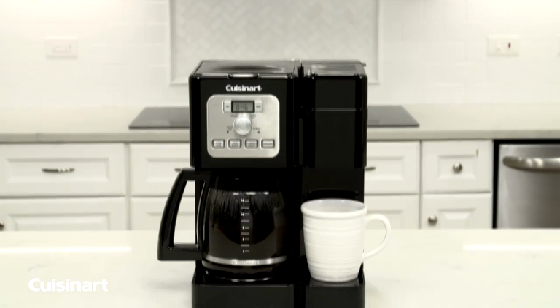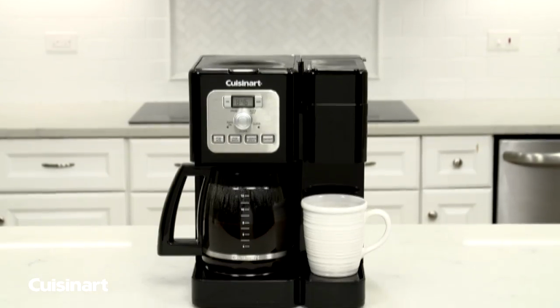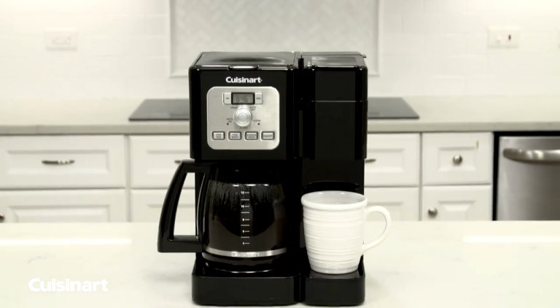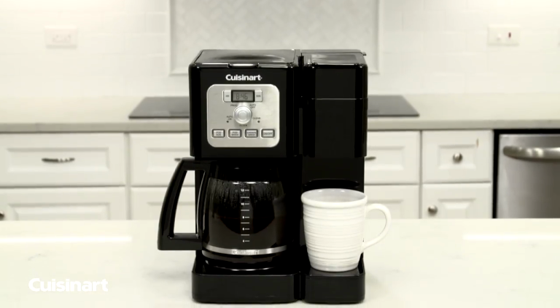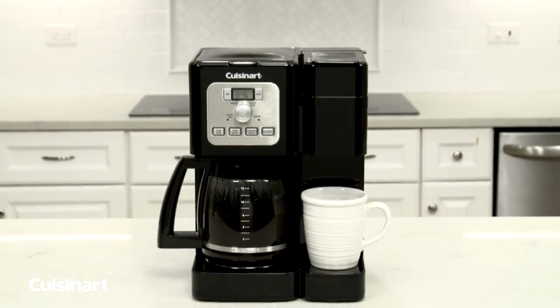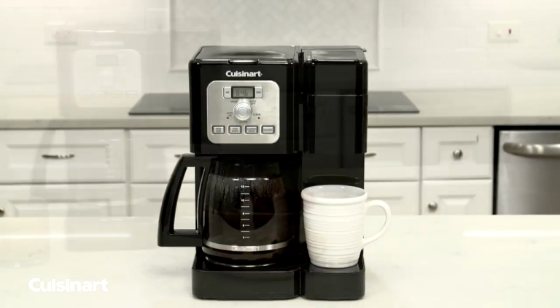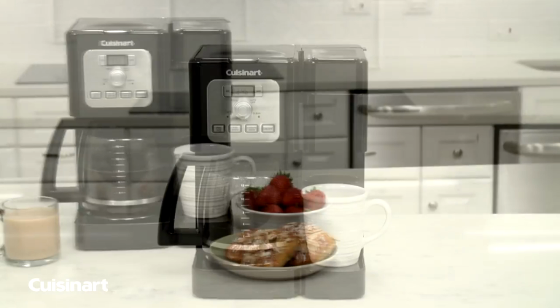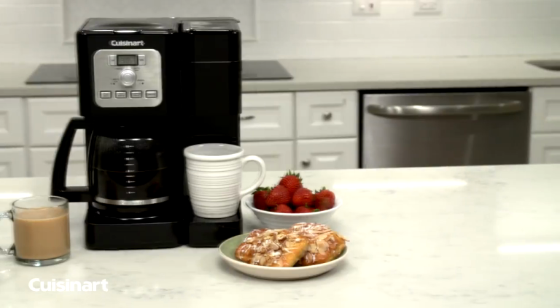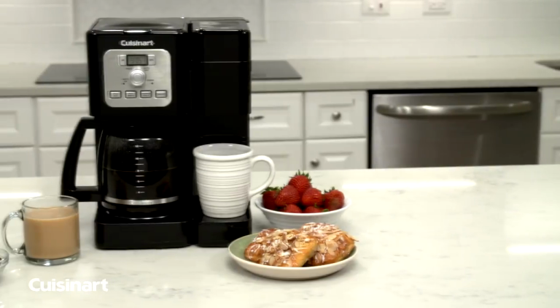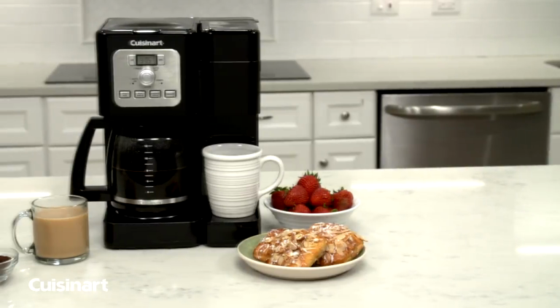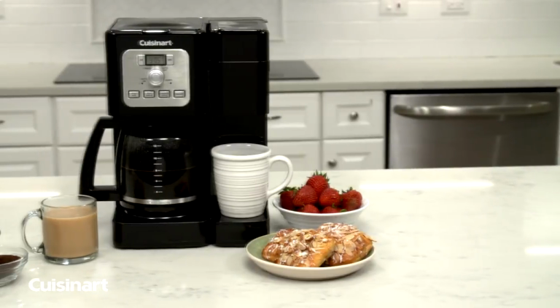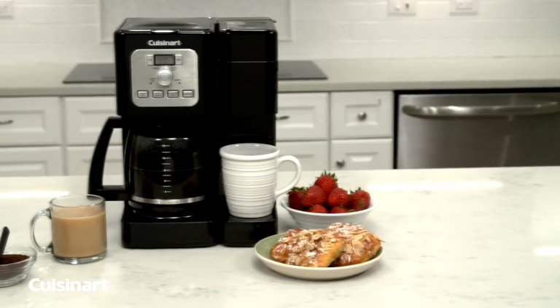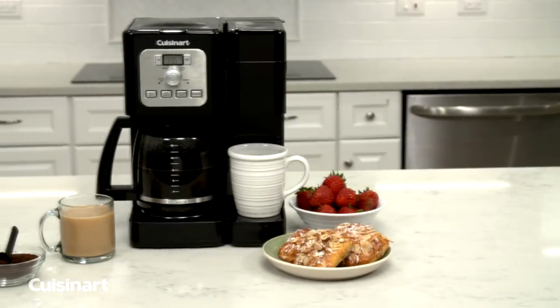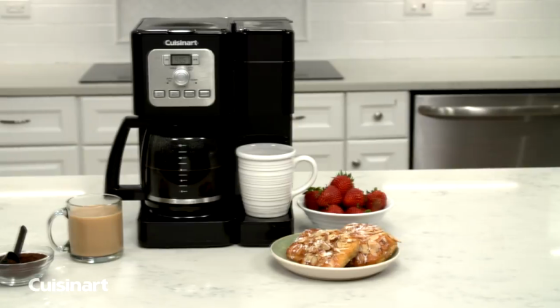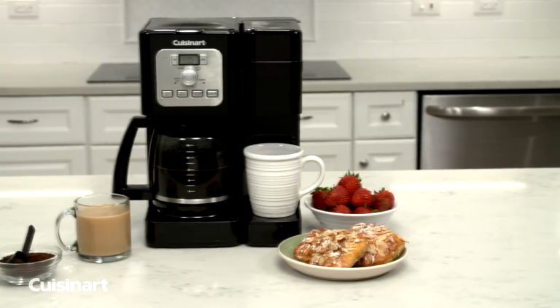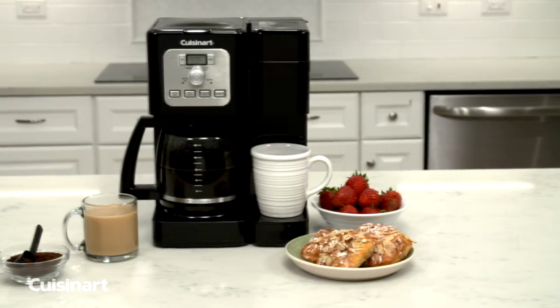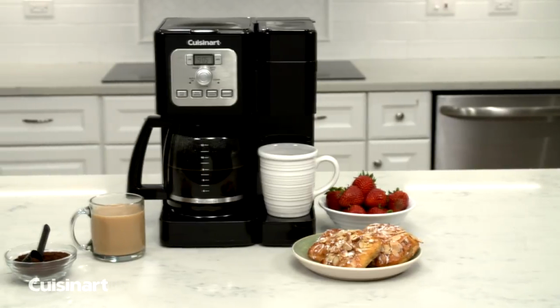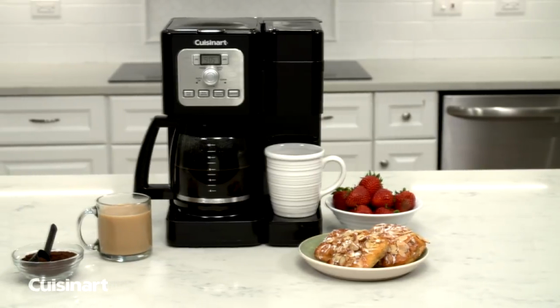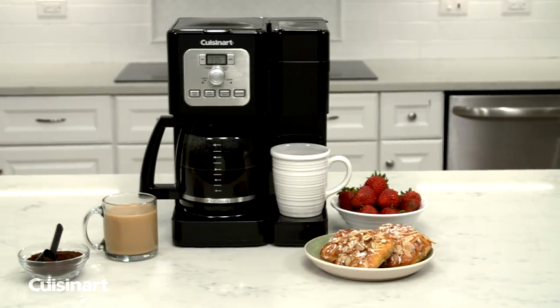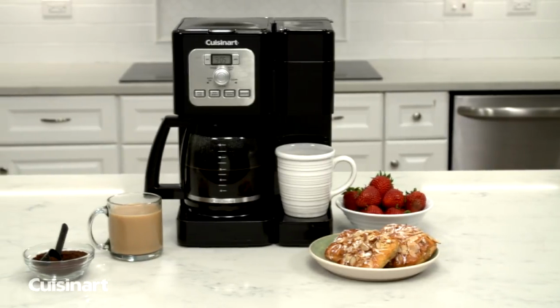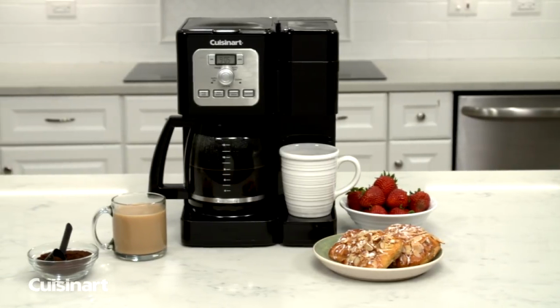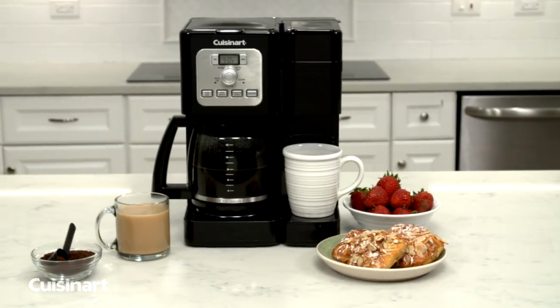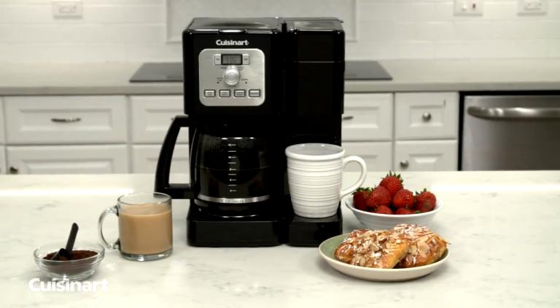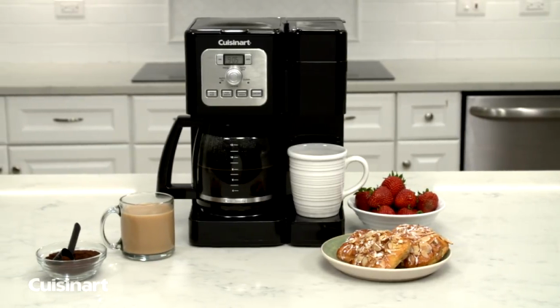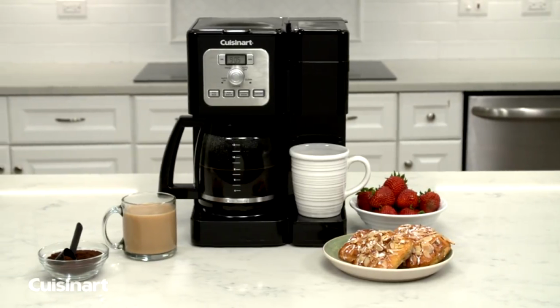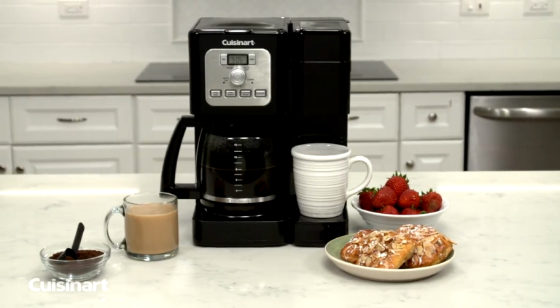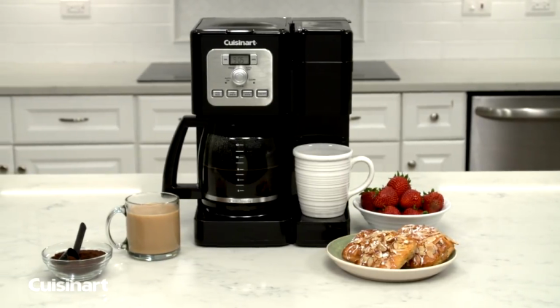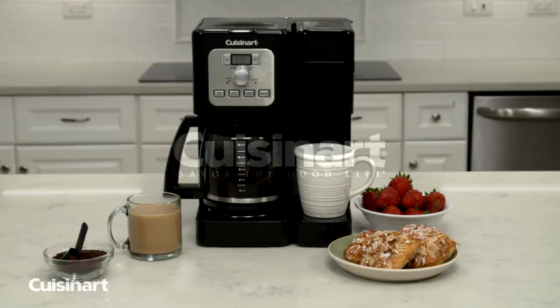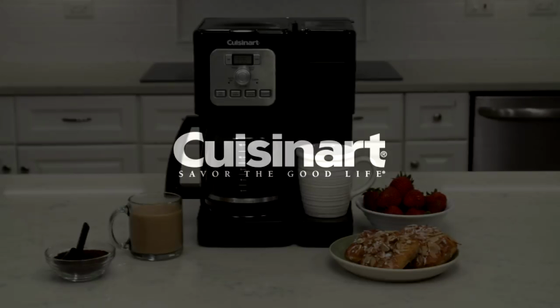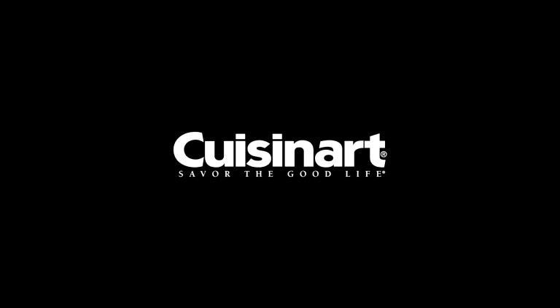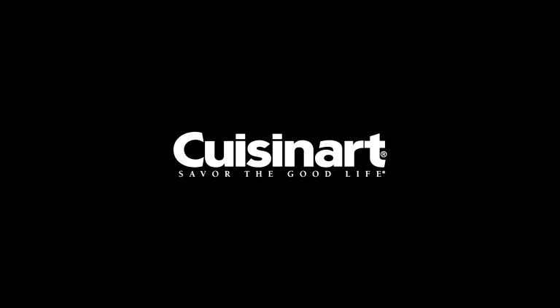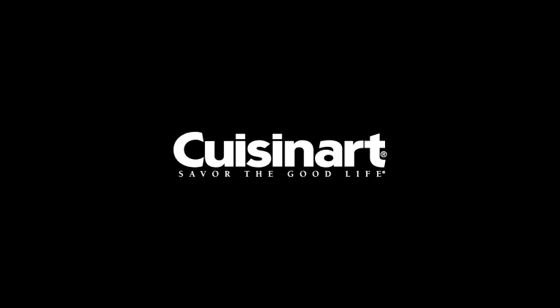Maximize your counter space with the Cuisinart Coffee Center Brew Basics Coffee Maker.